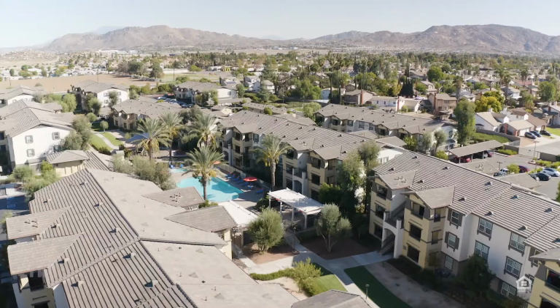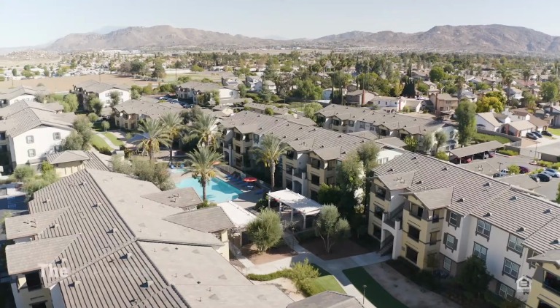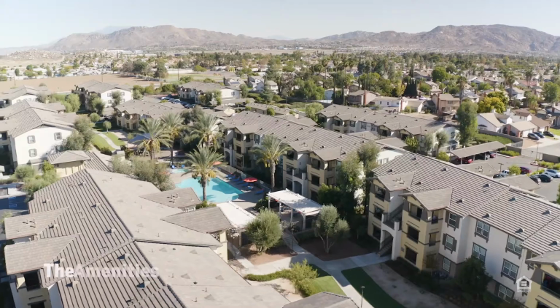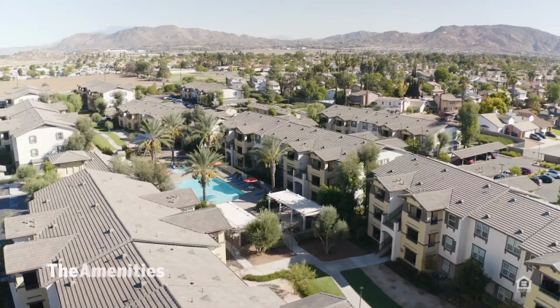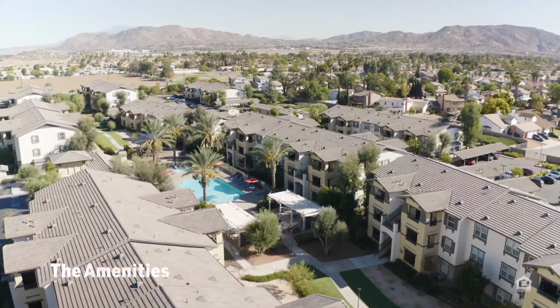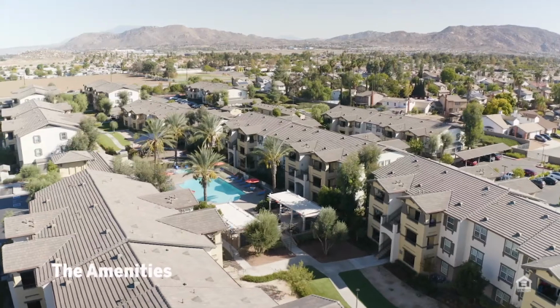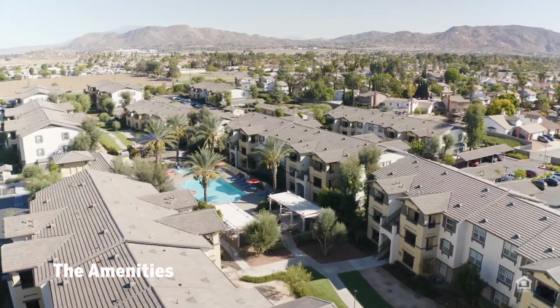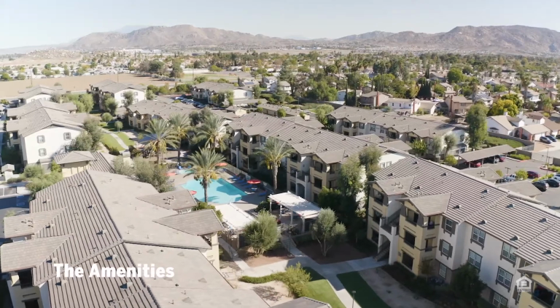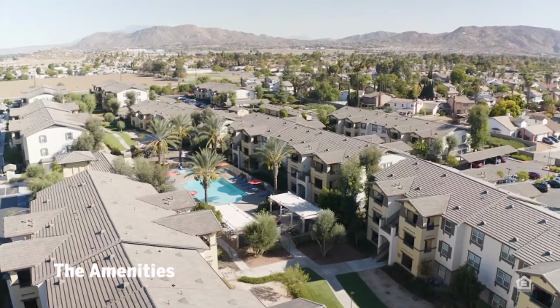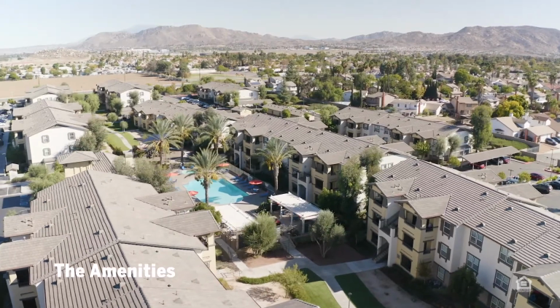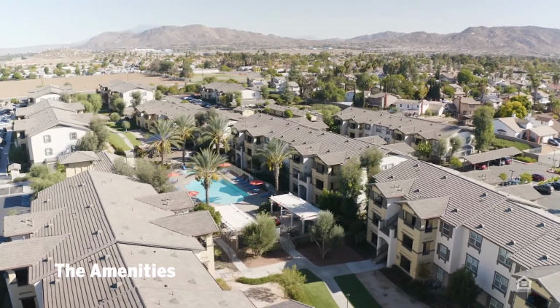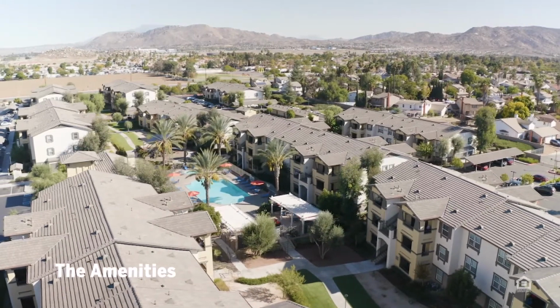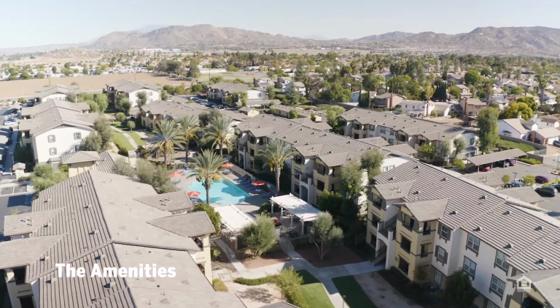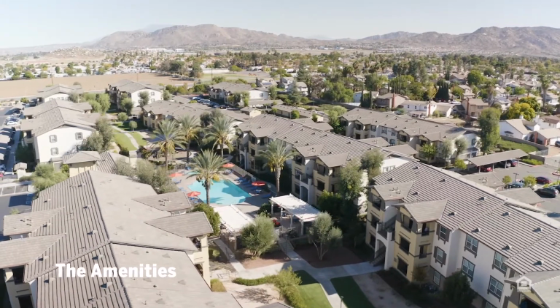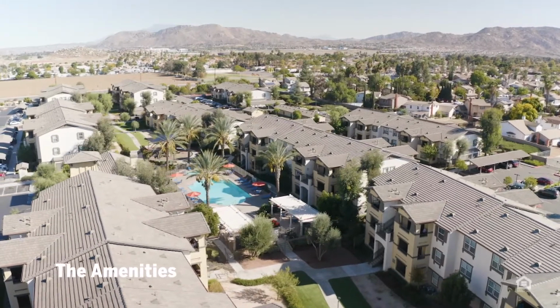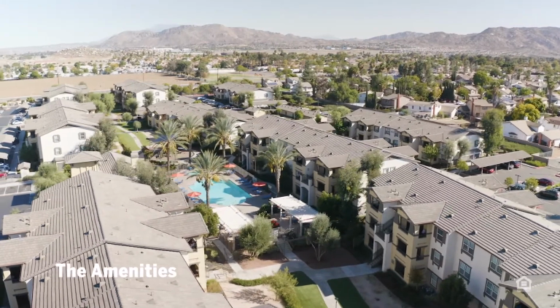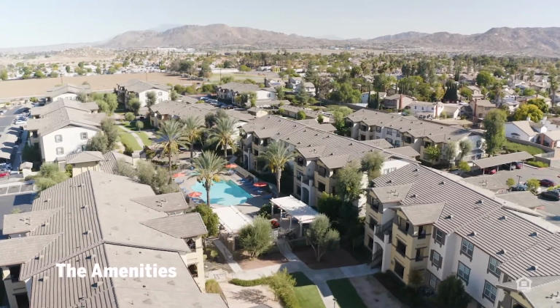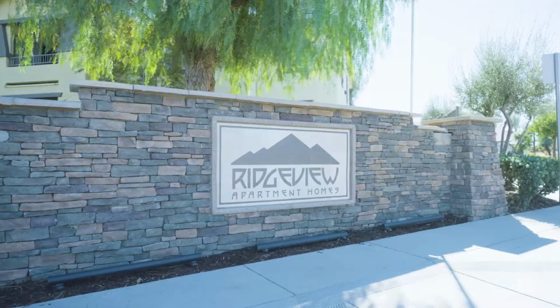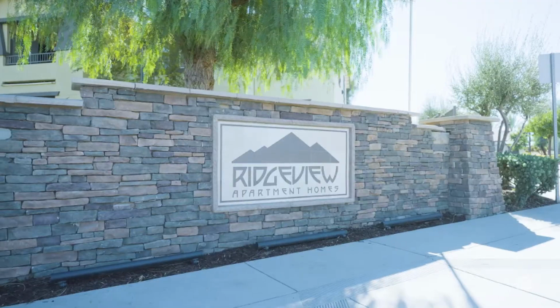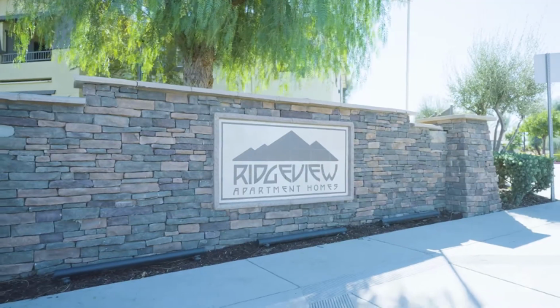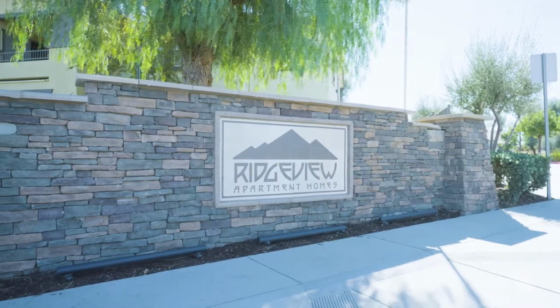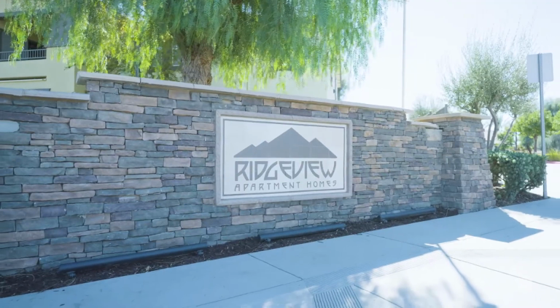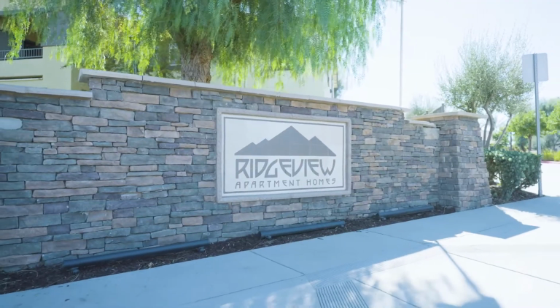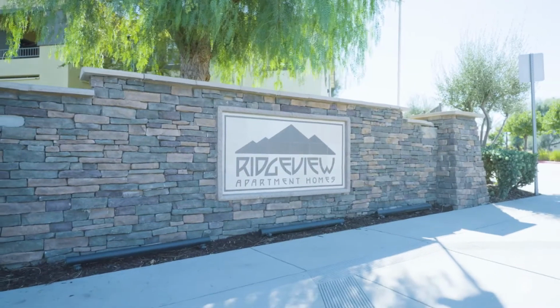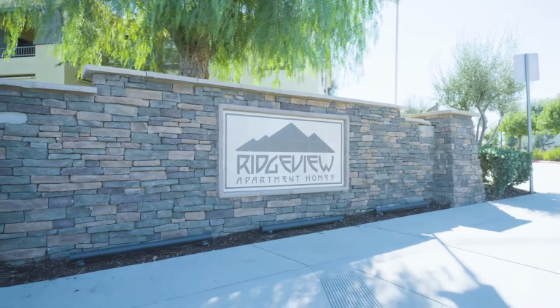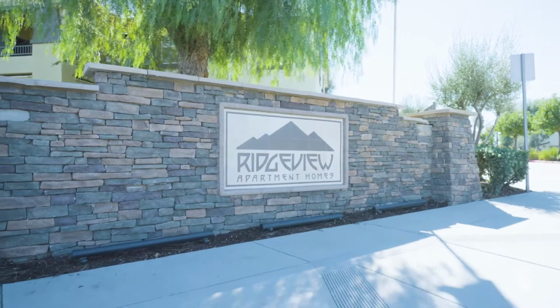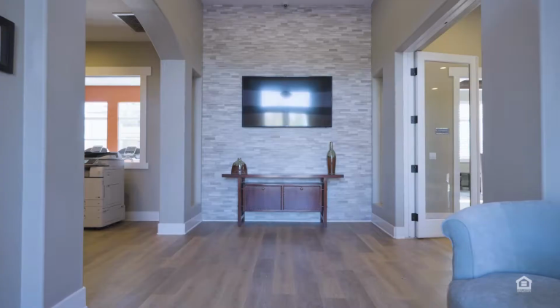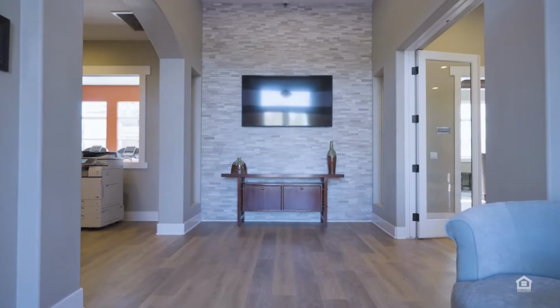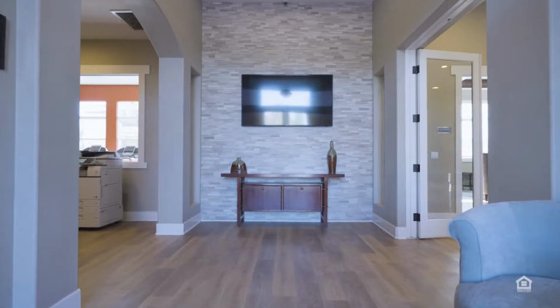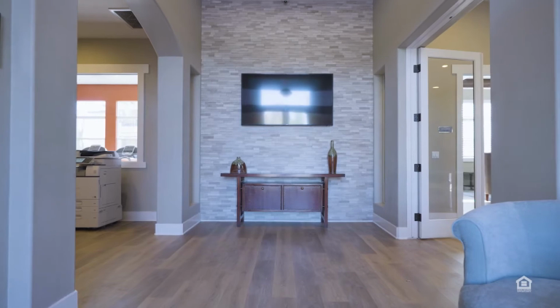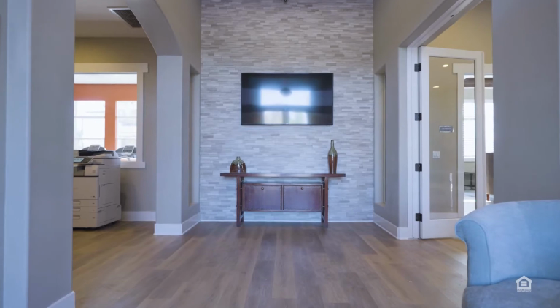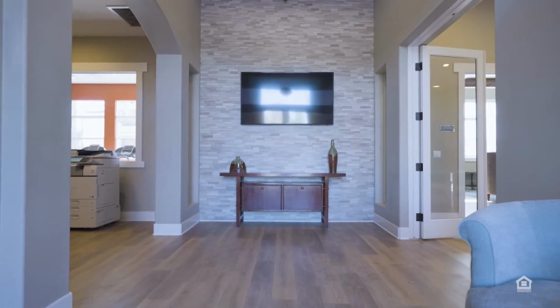Apartment community rooftop with a mountainous background. The amenities at Ridgeview Apartment Homes.